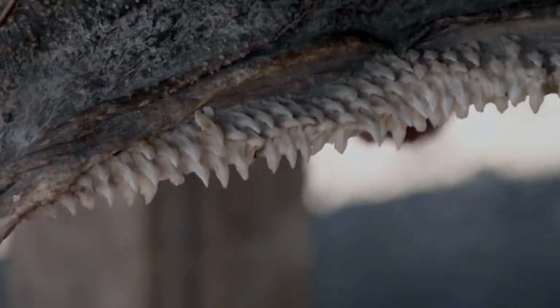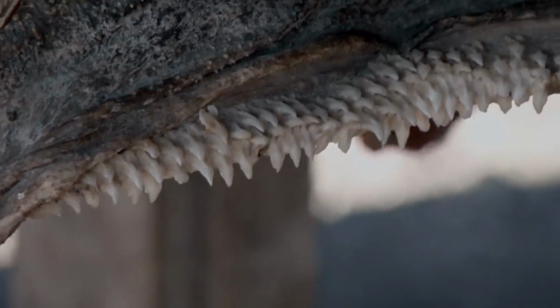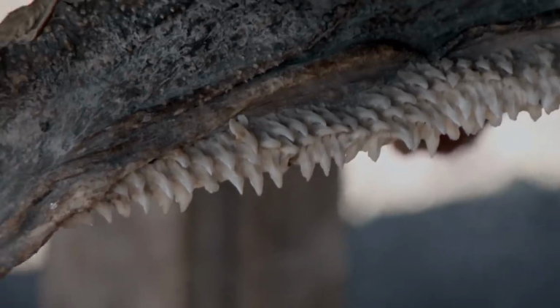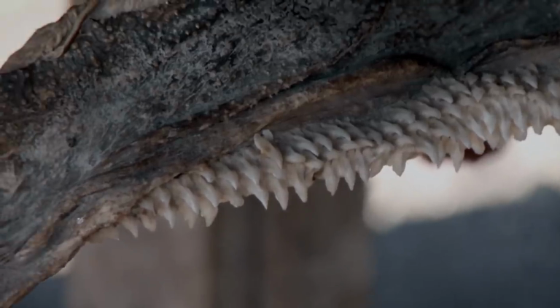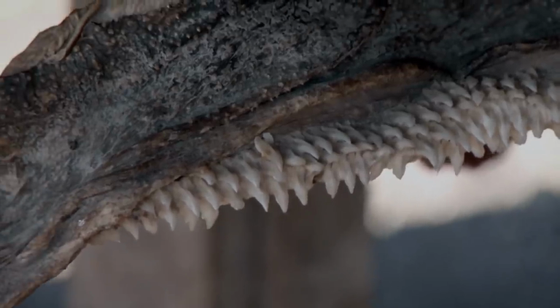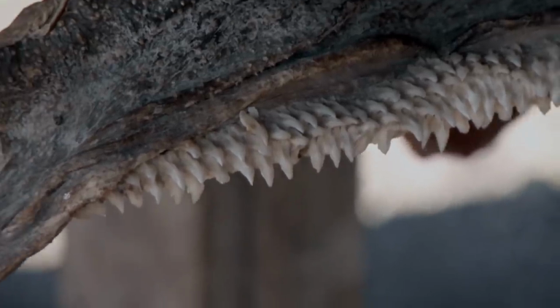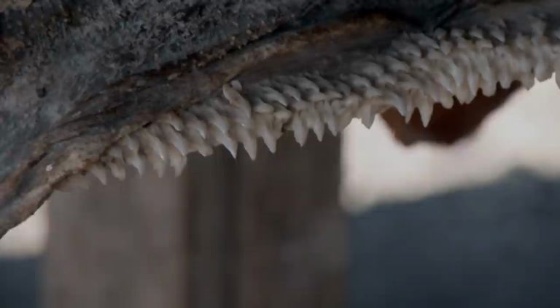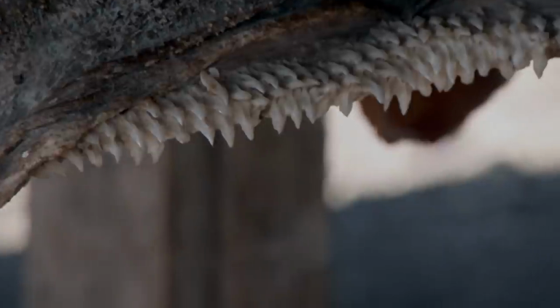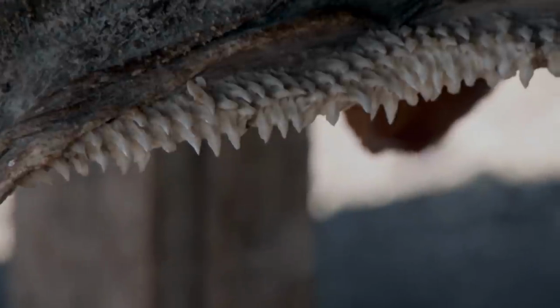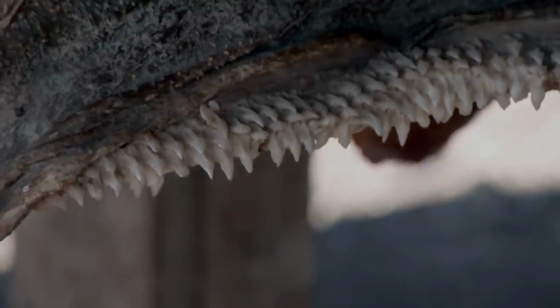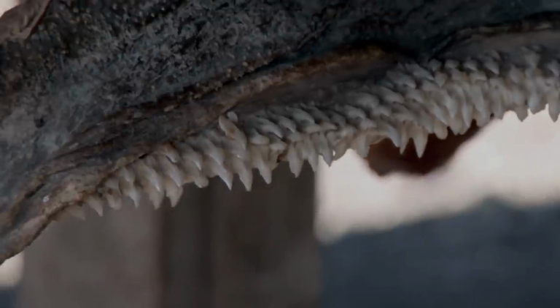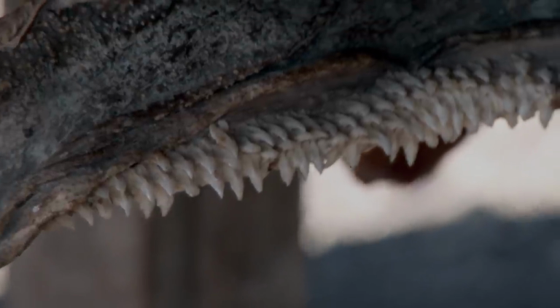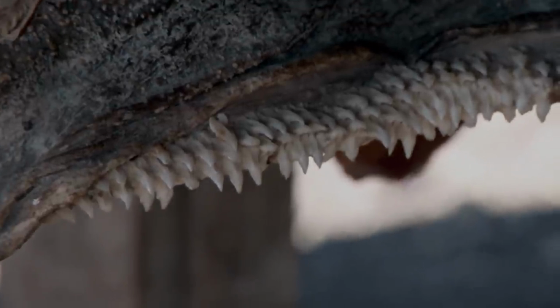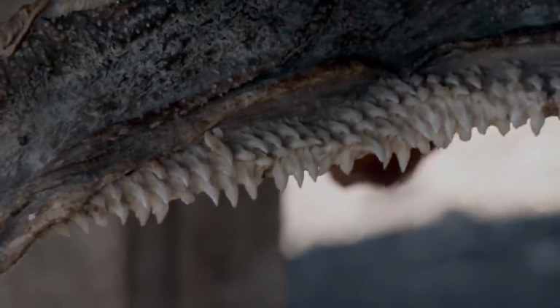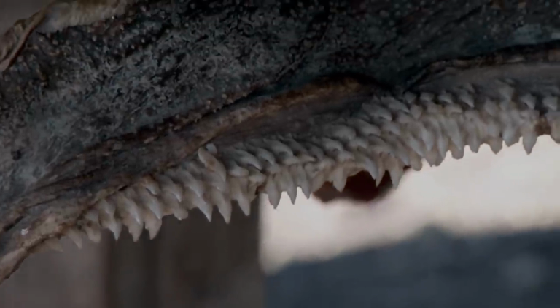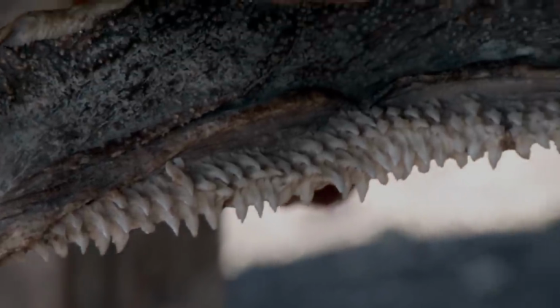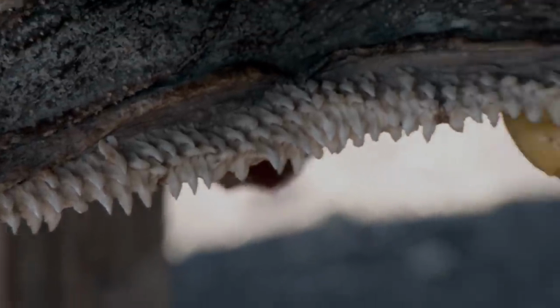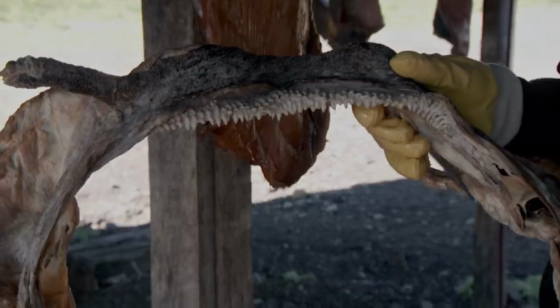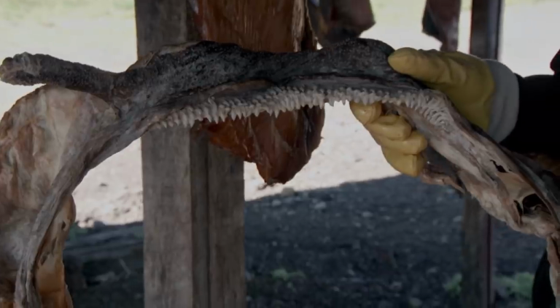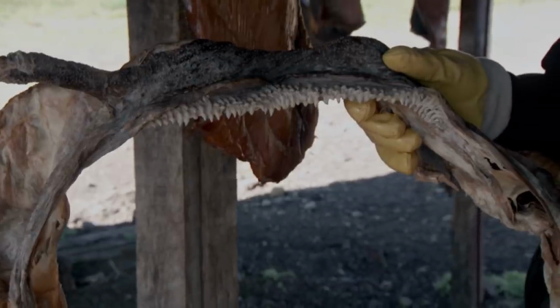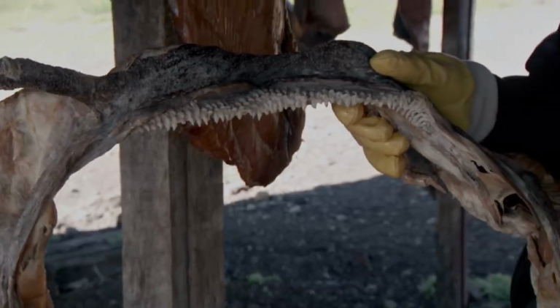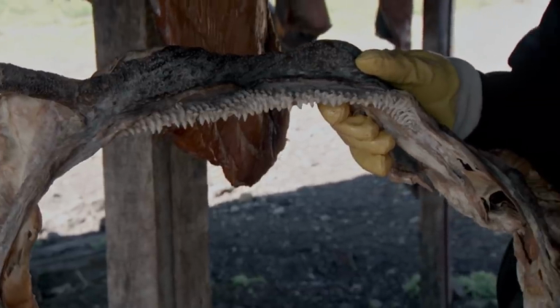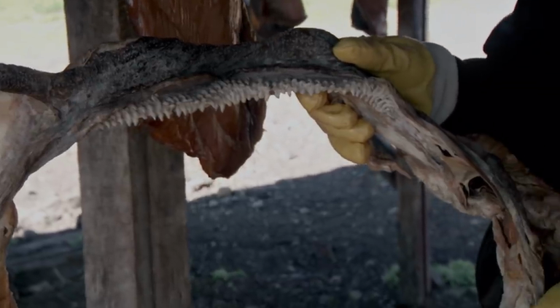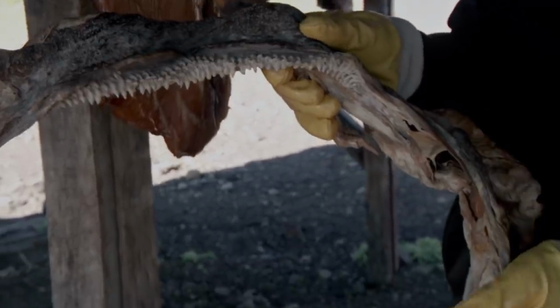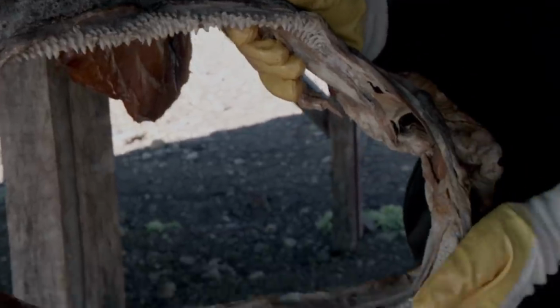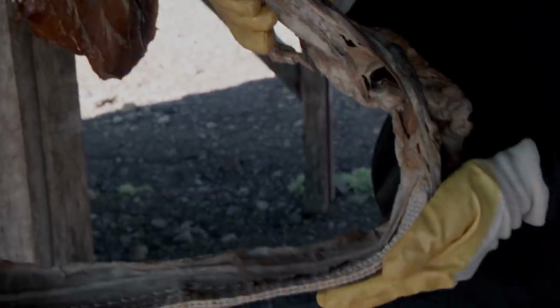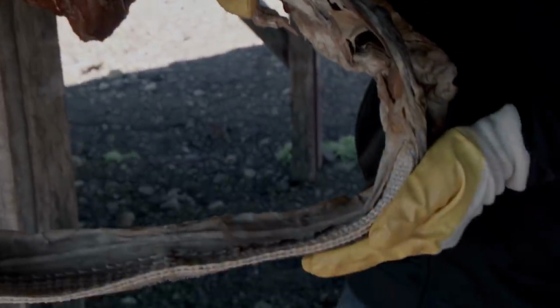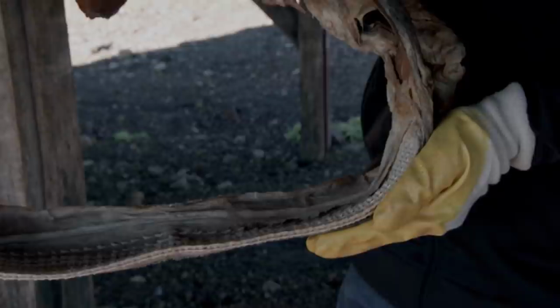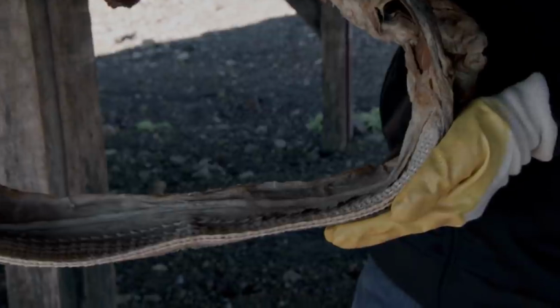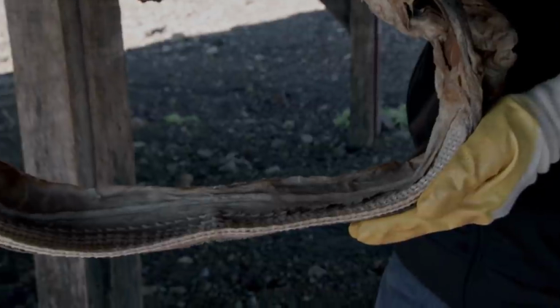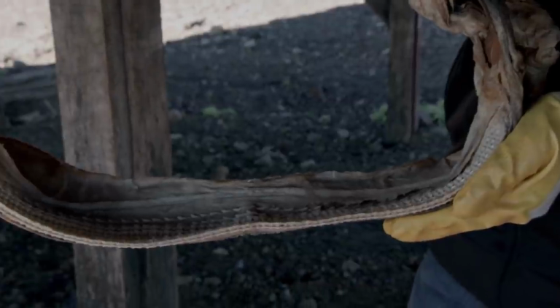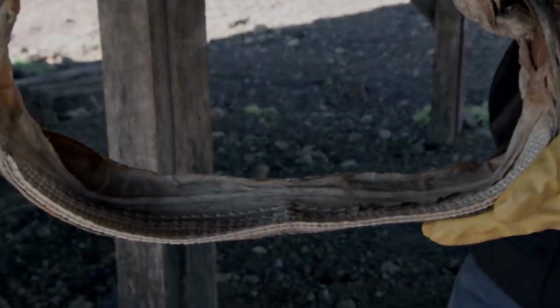These jaws belong to a potent predator. Seal, whale, and even polar bear meat and body parts have turned up in its stomach.